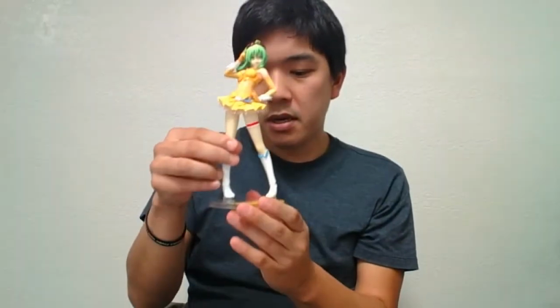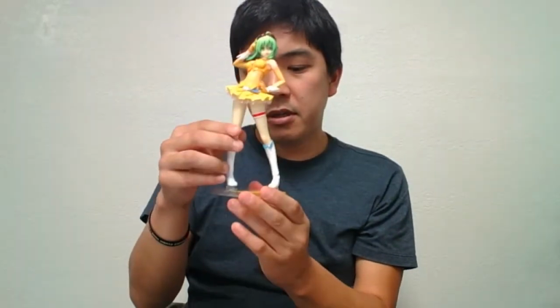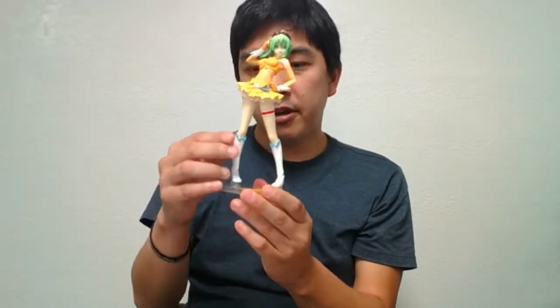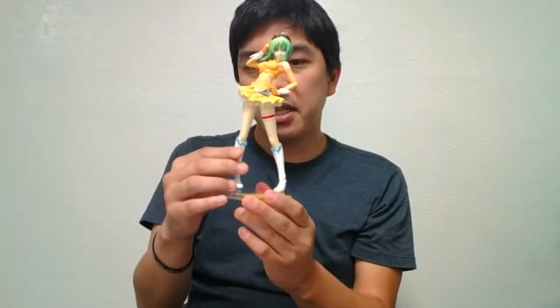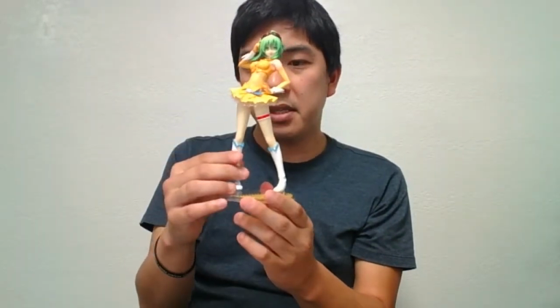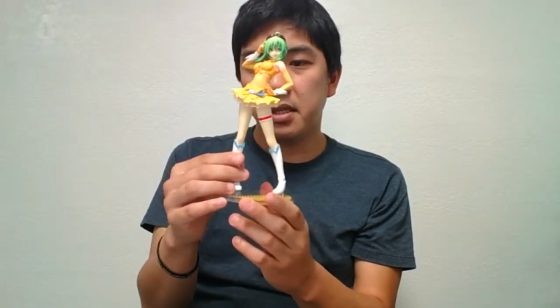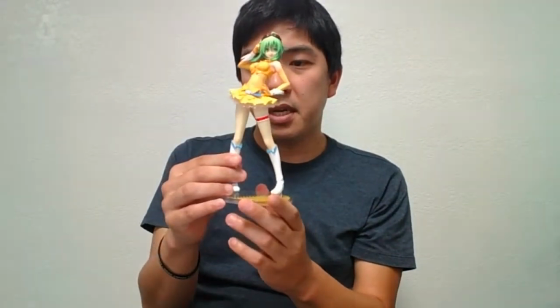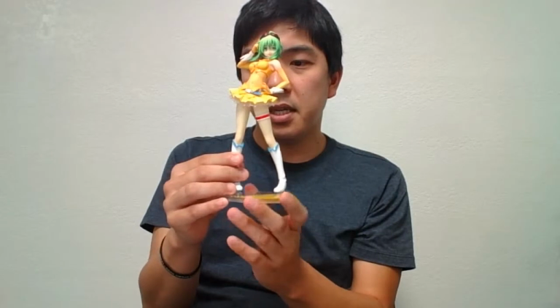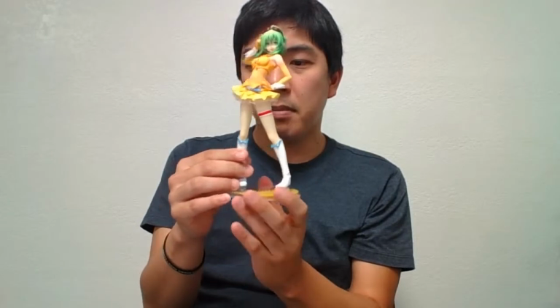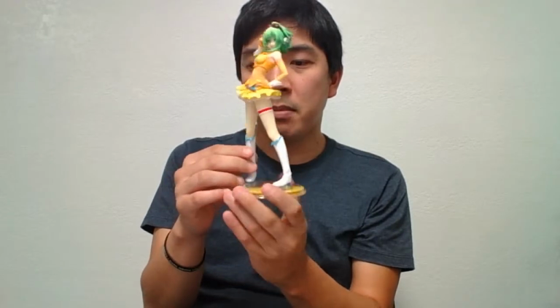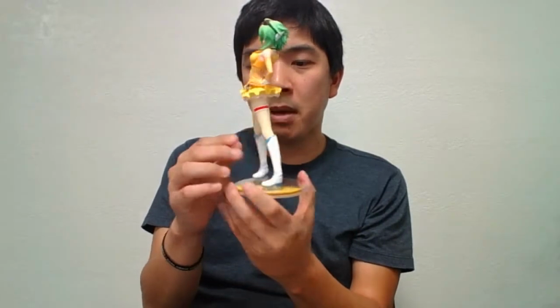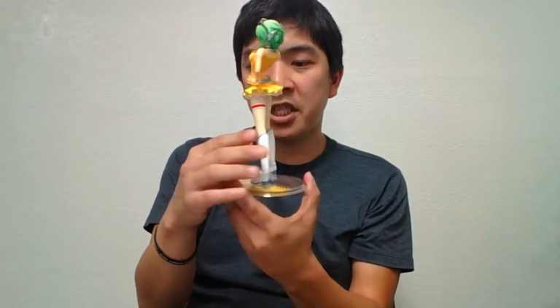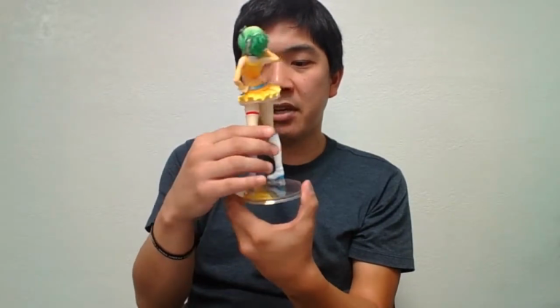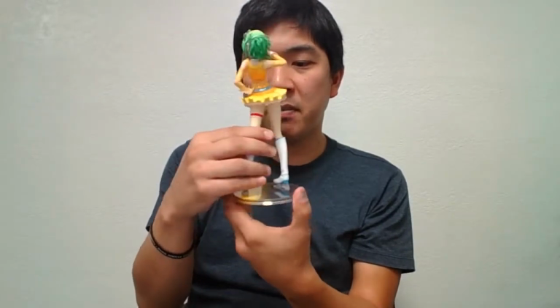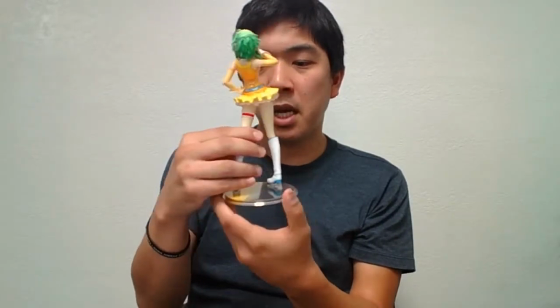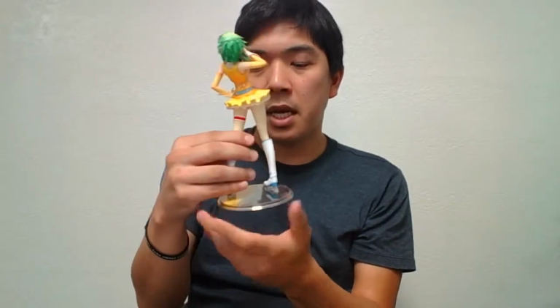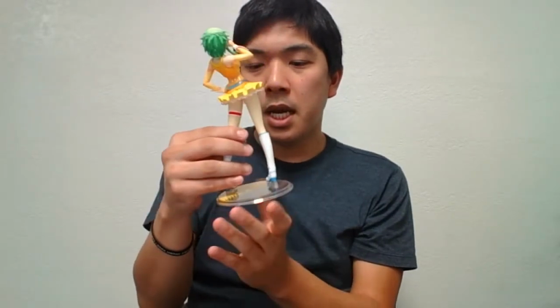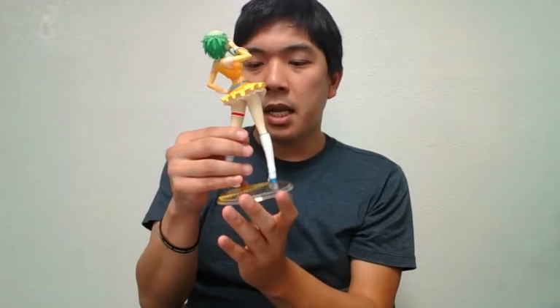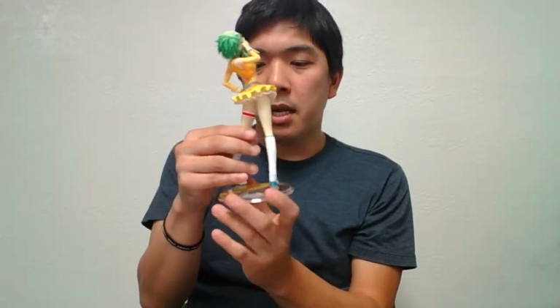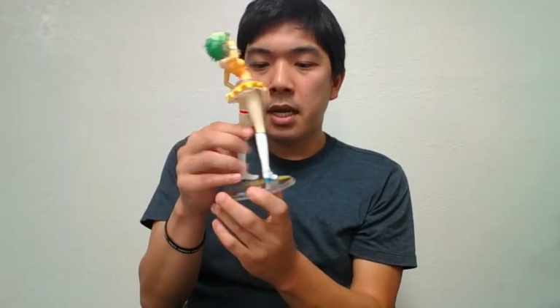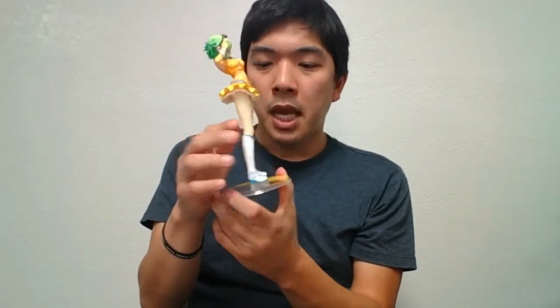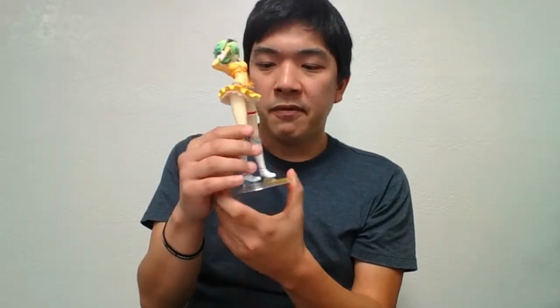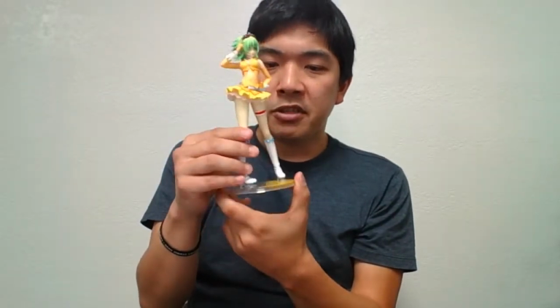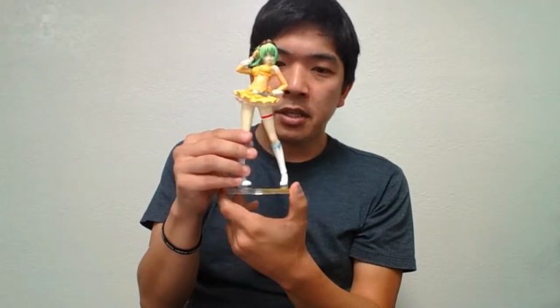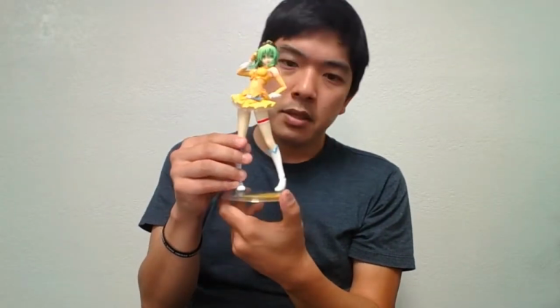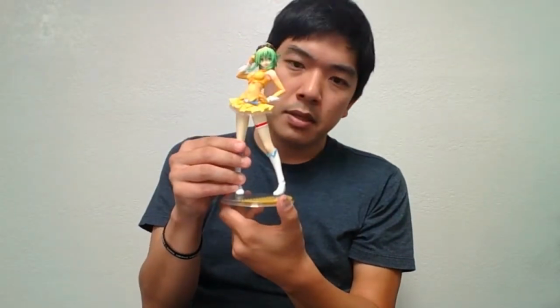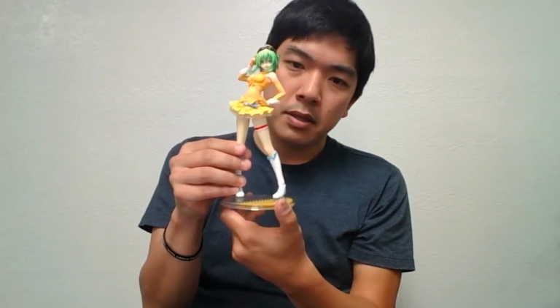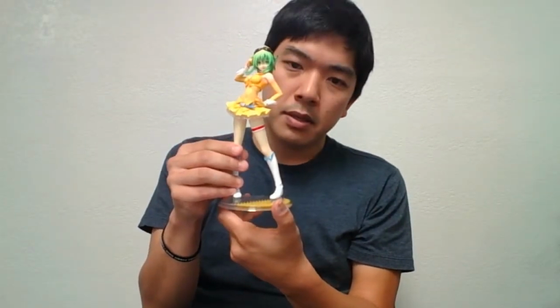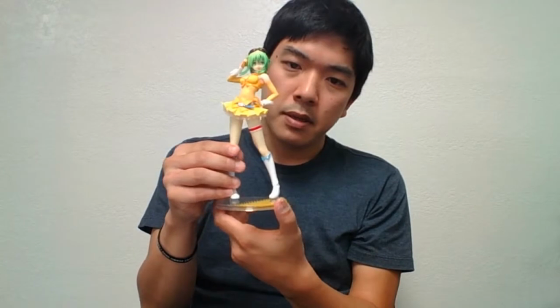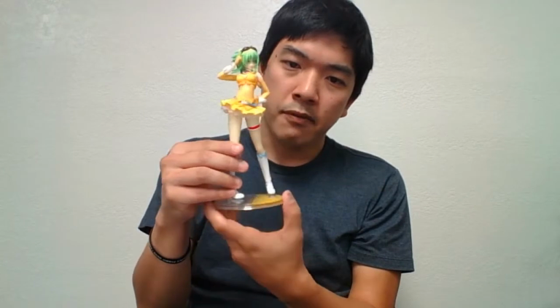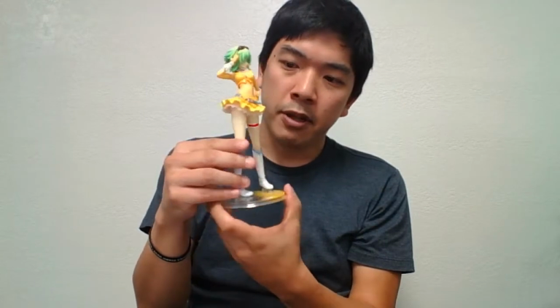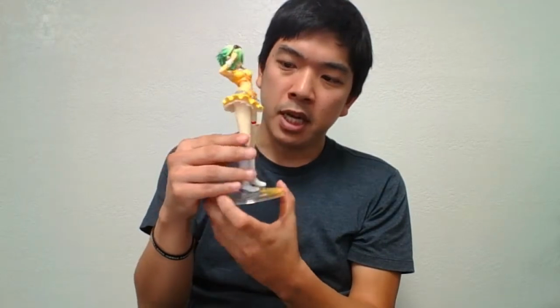So here it is — the MaMaMa Shikigumi Native version. Very nice.